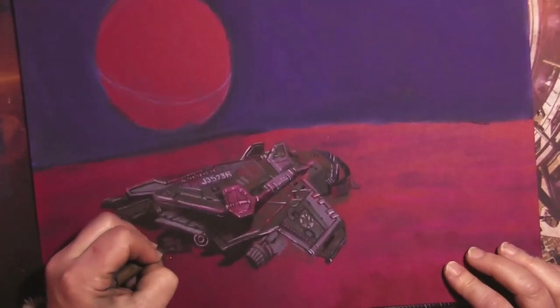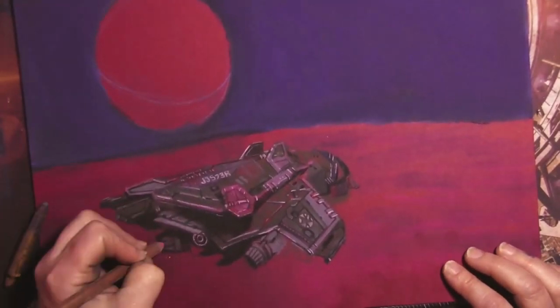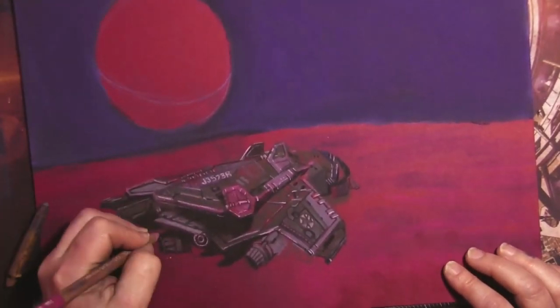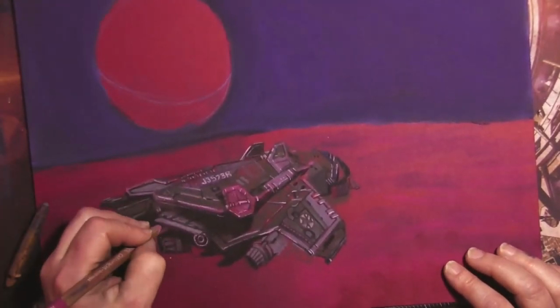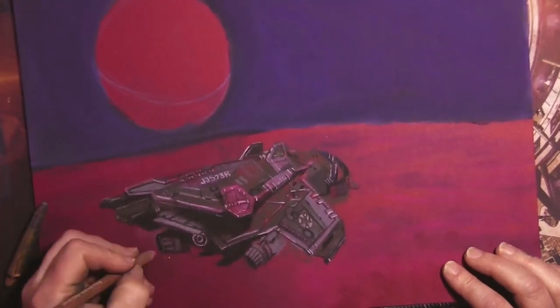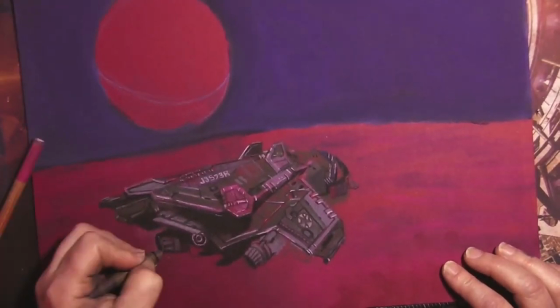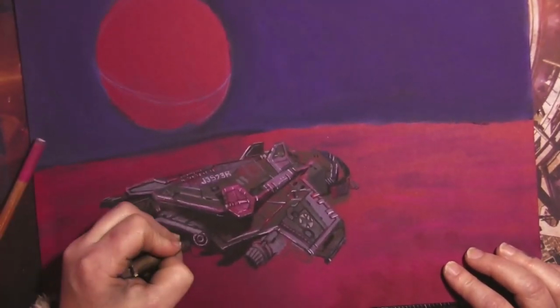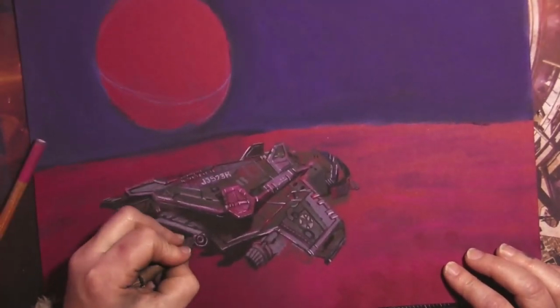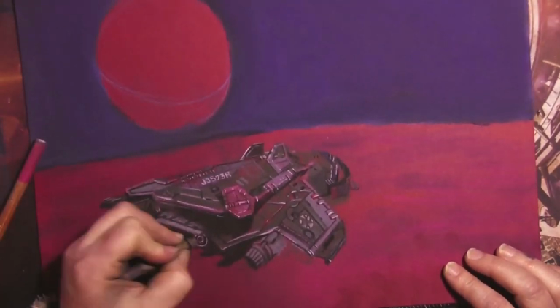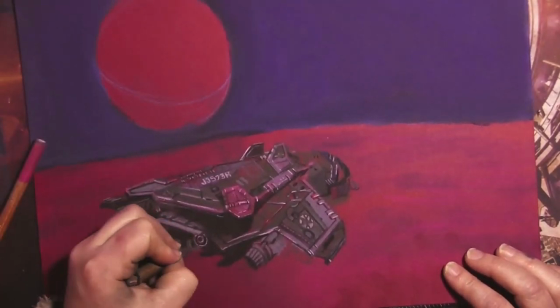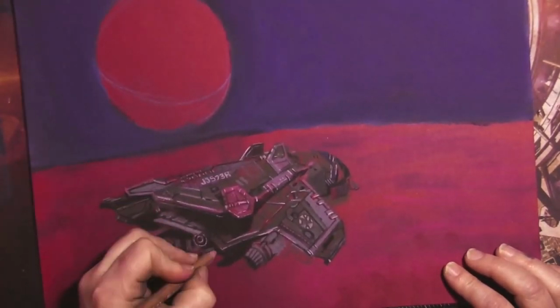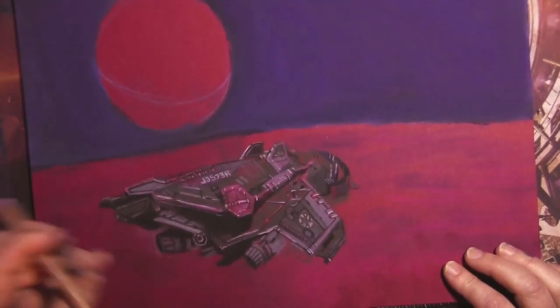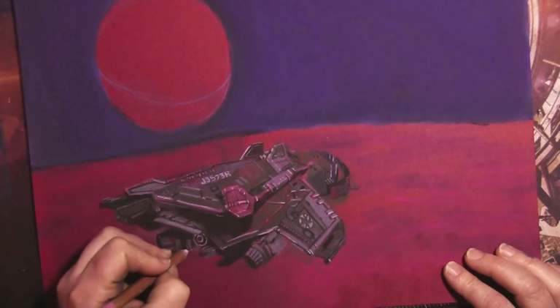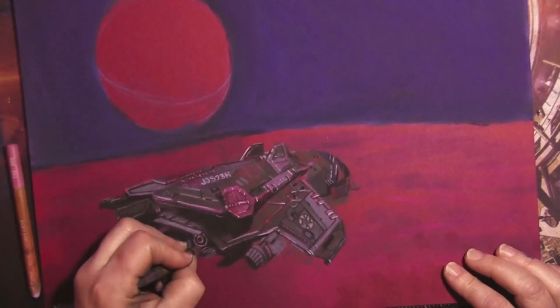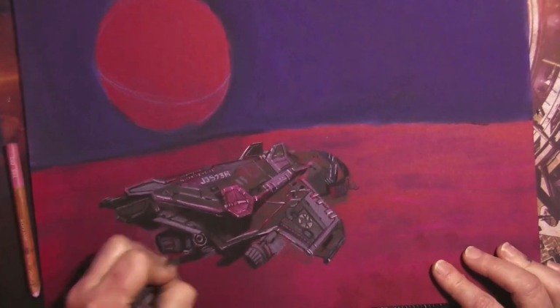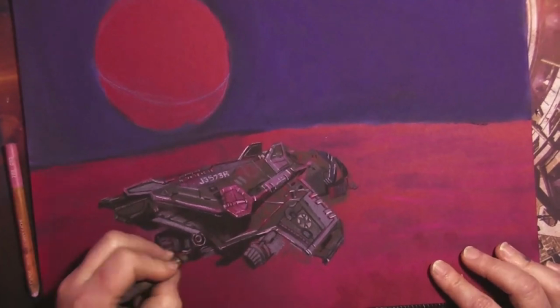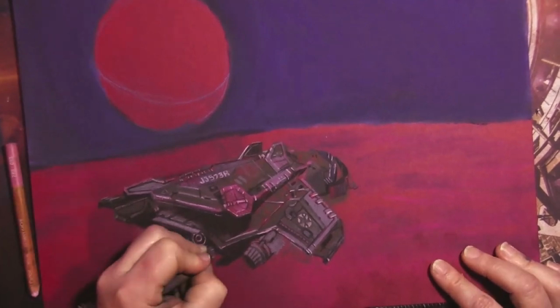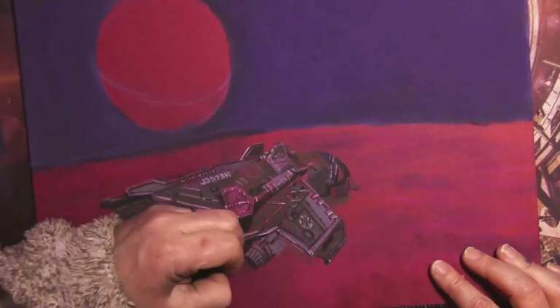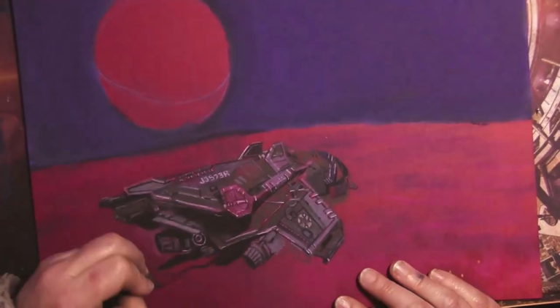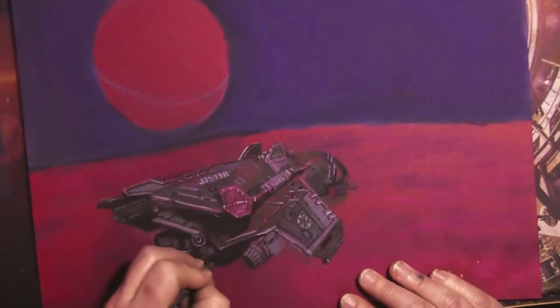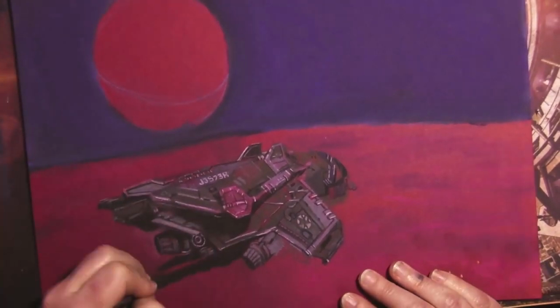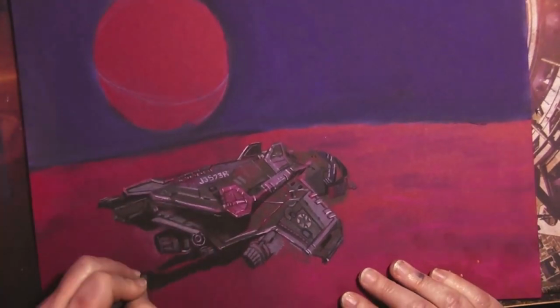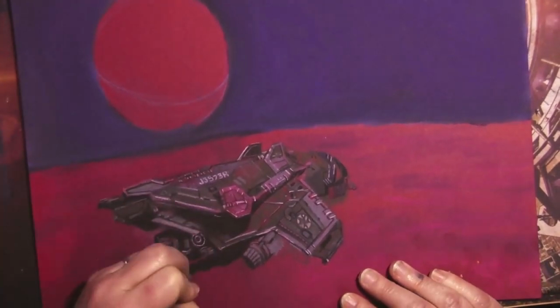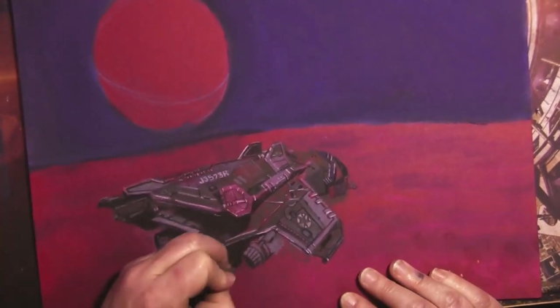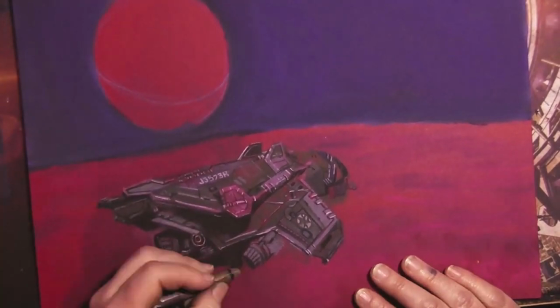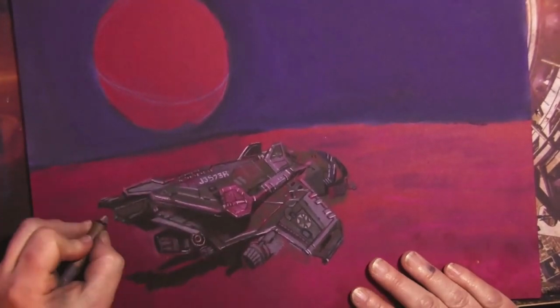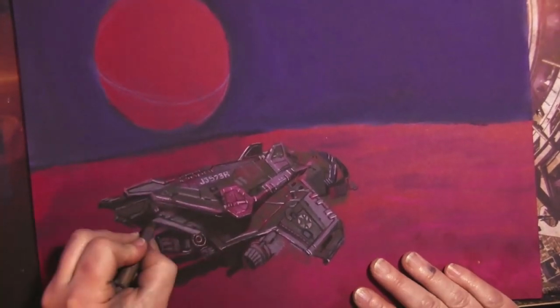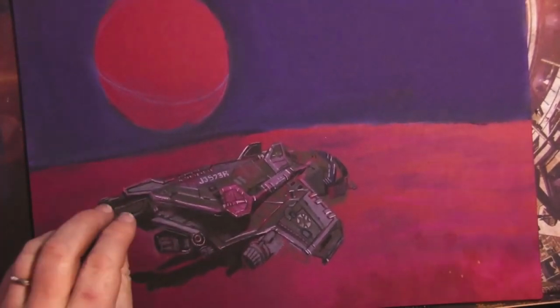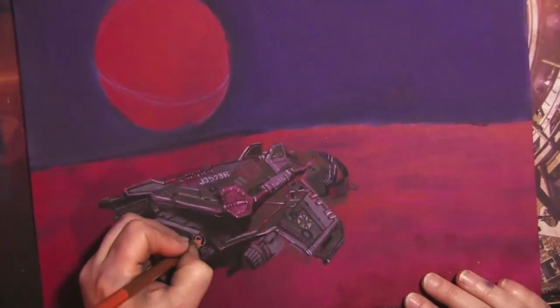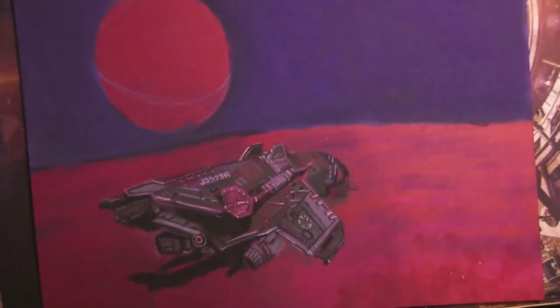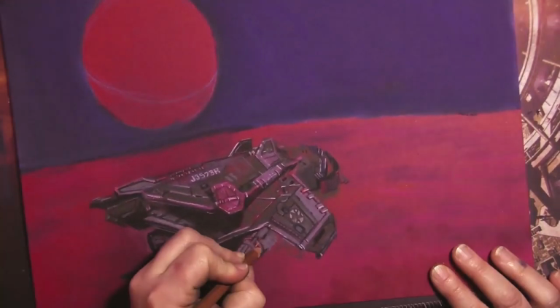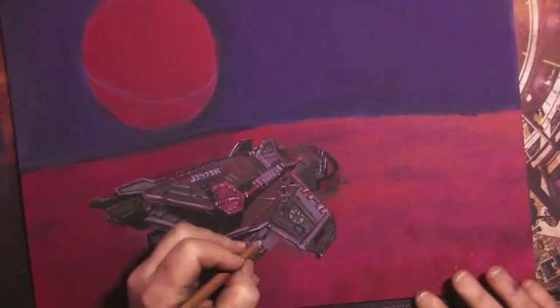Bio-scanning on the planetary surfaces — this is the perfect ship. It's small enough to fit in those tiny little crevices that they put the Guardian sites in as well, so that's convenient.